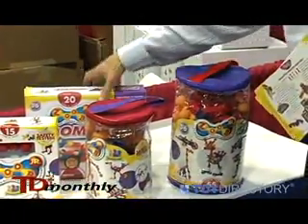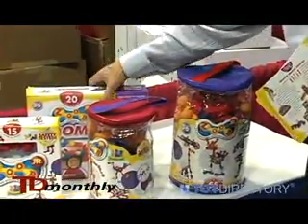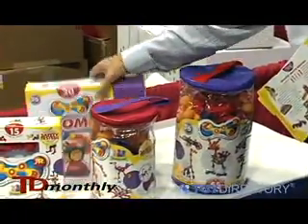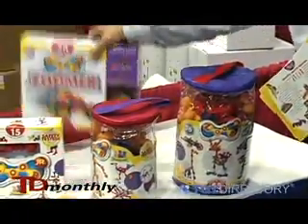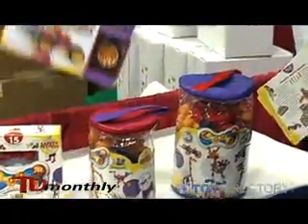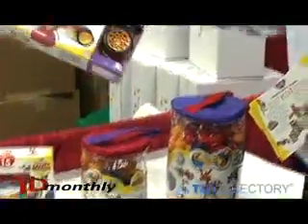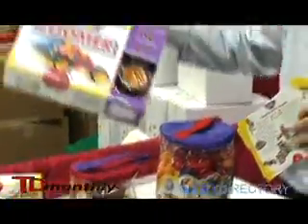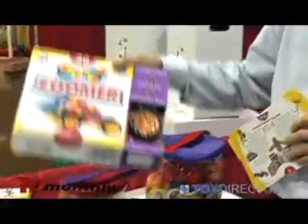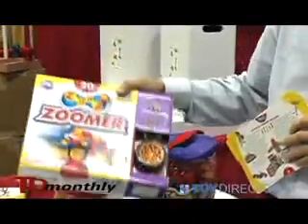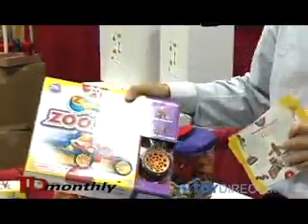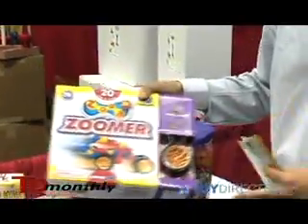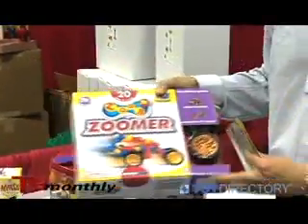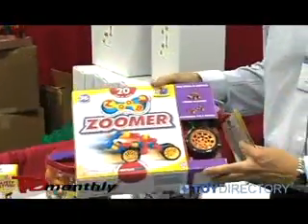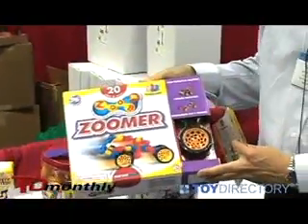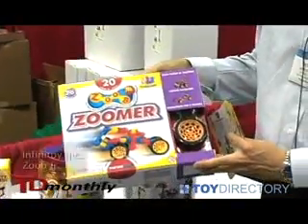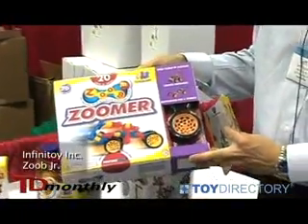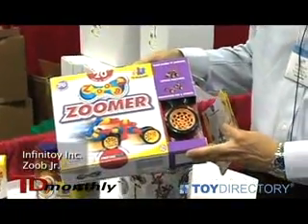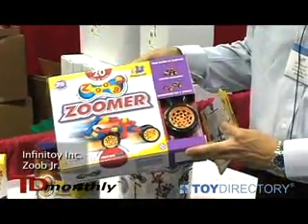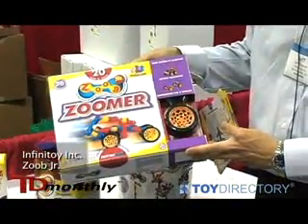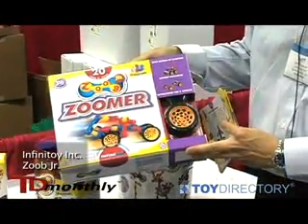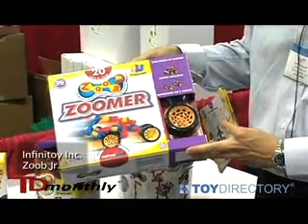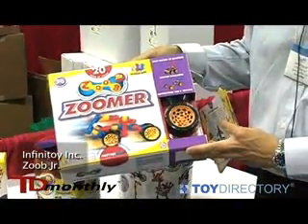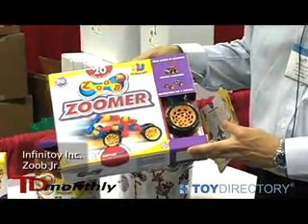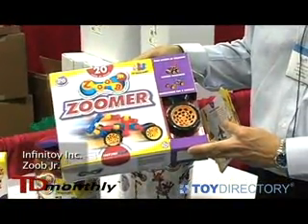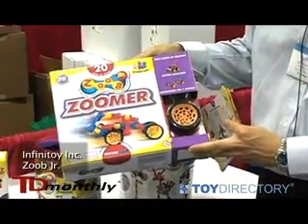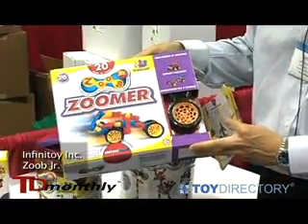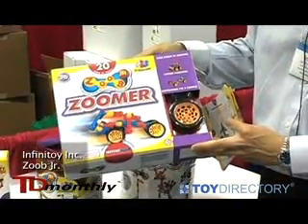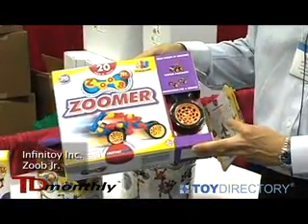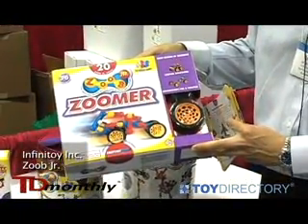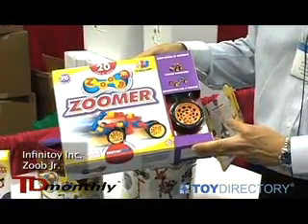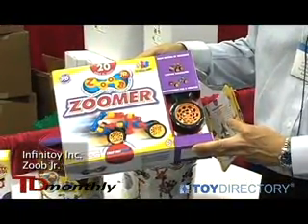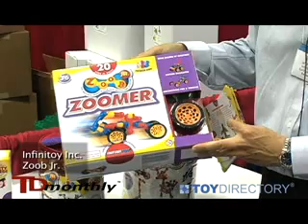New for this year is the Zub Junior Zoomer set, which includes 20 pieces and four oversized wheels.